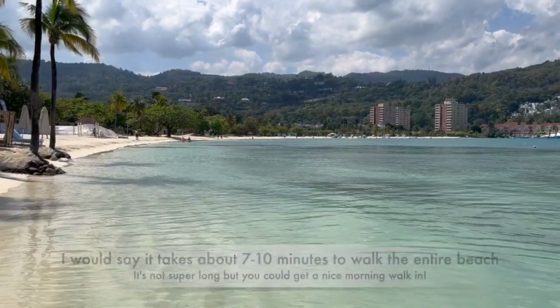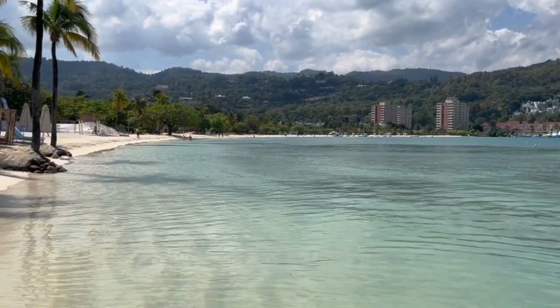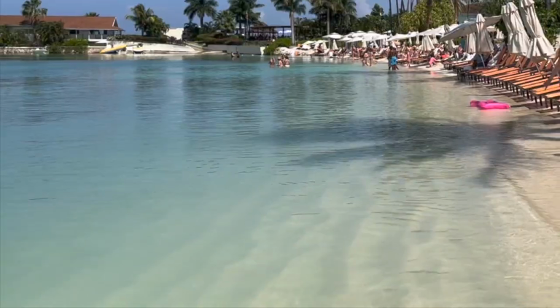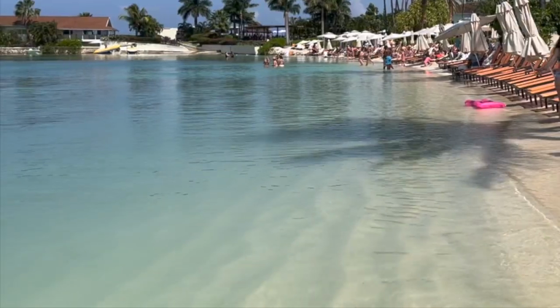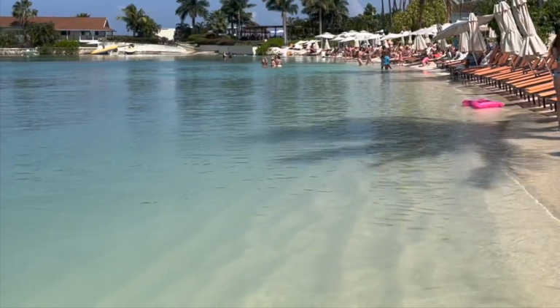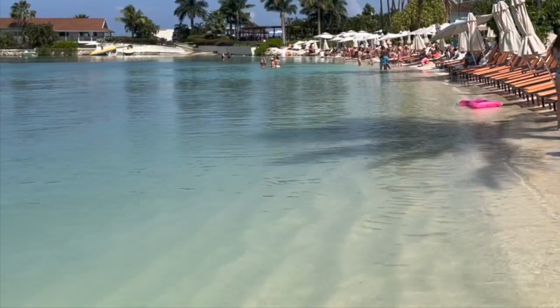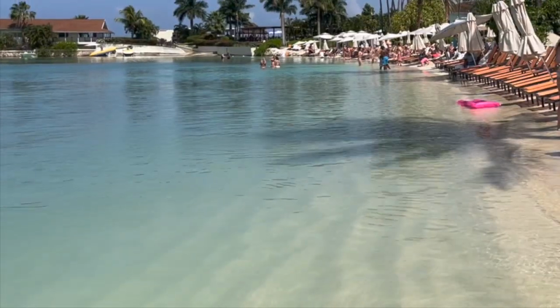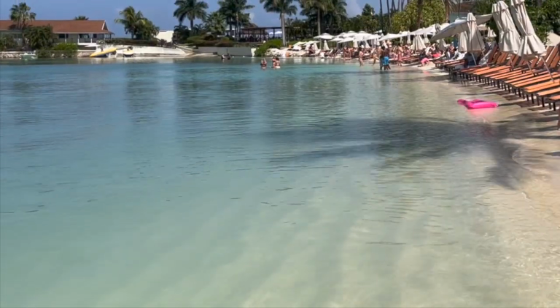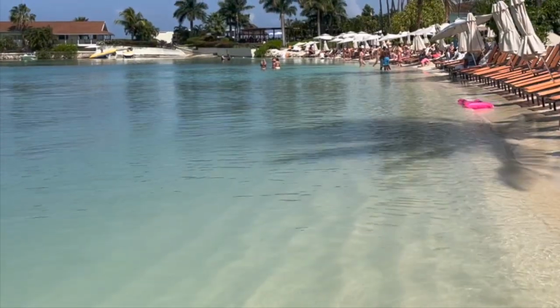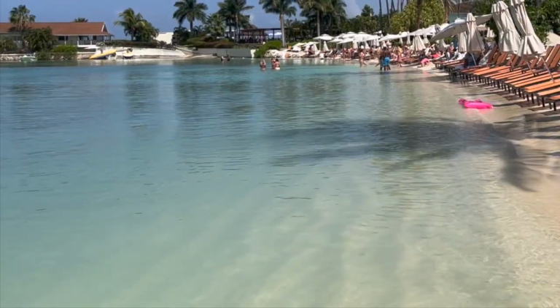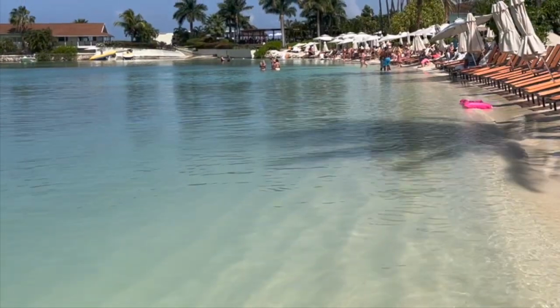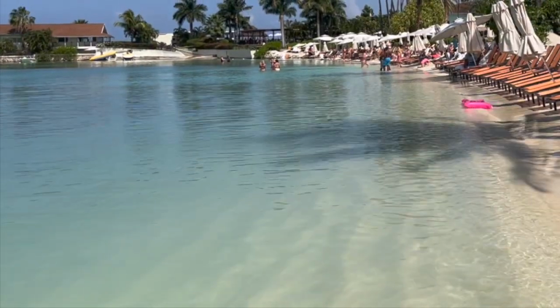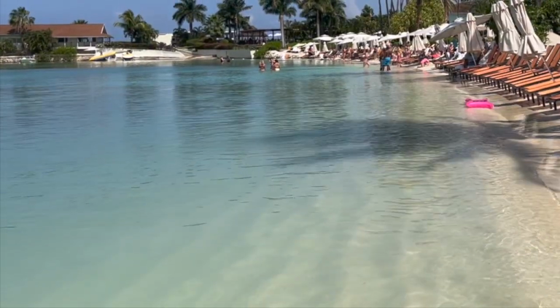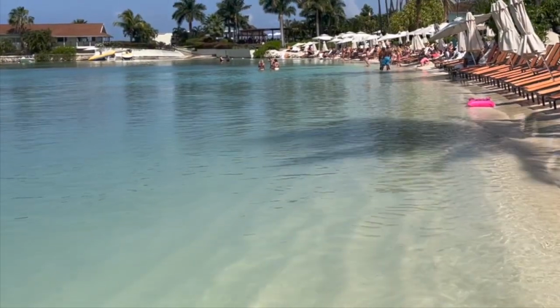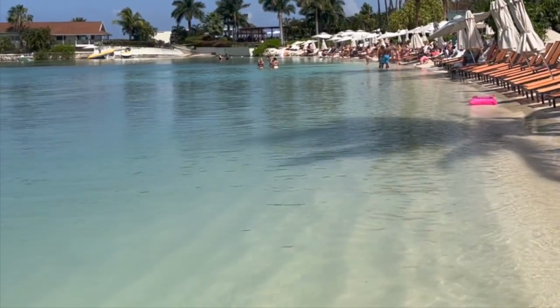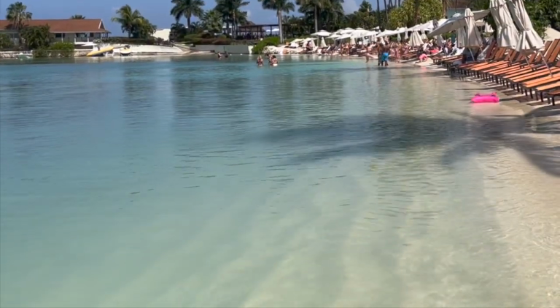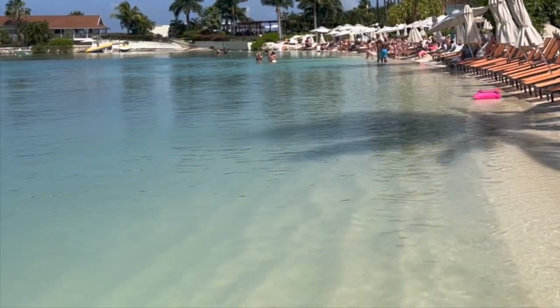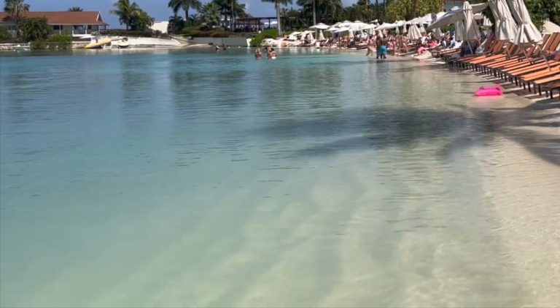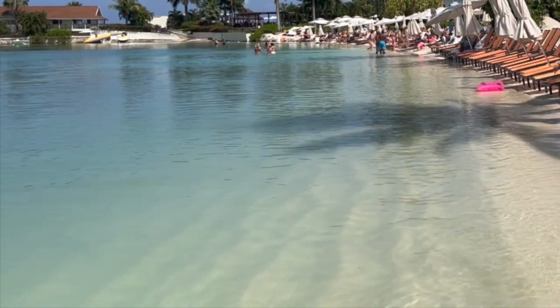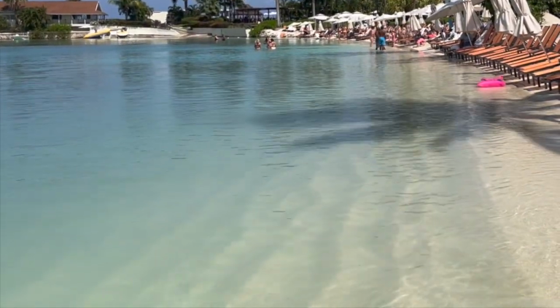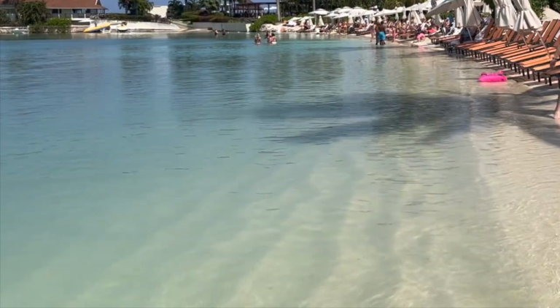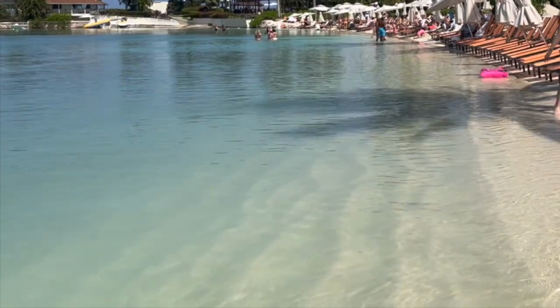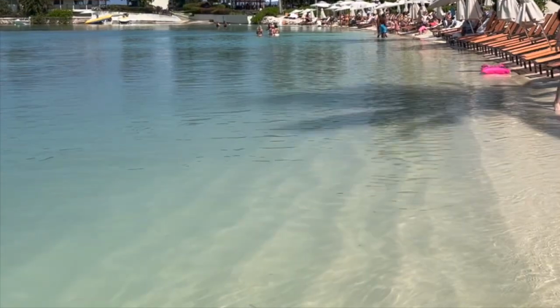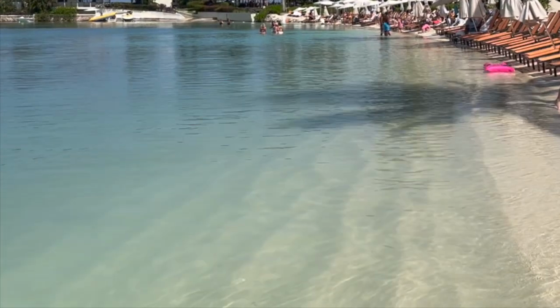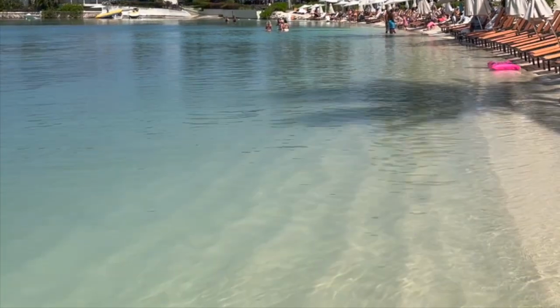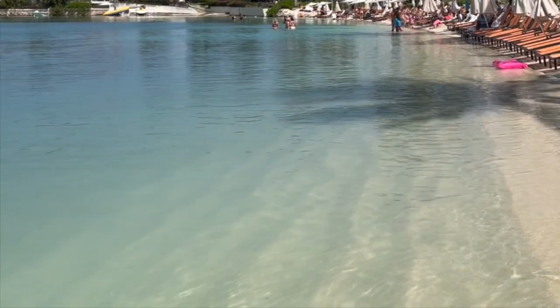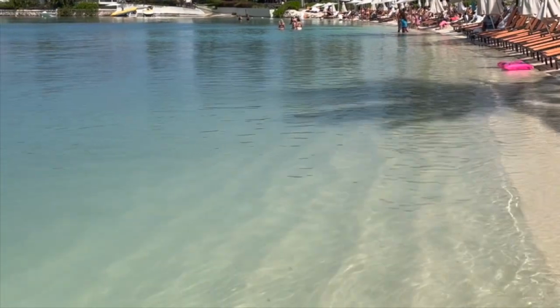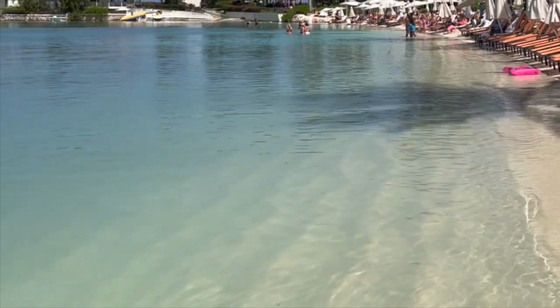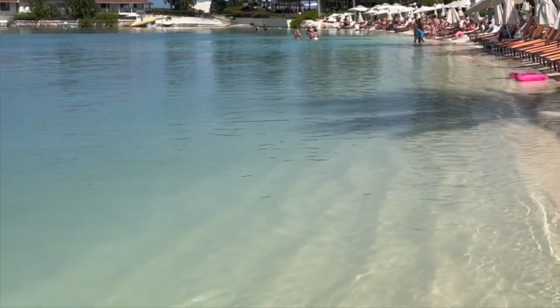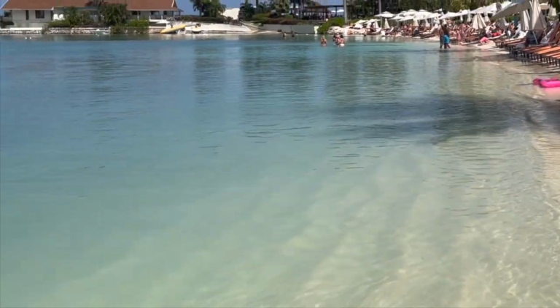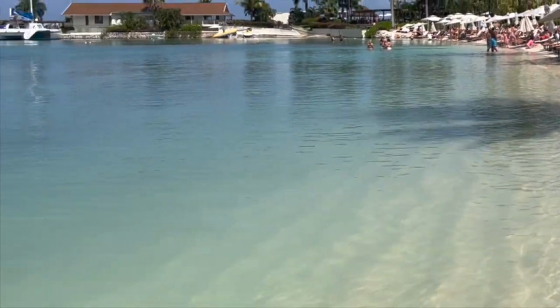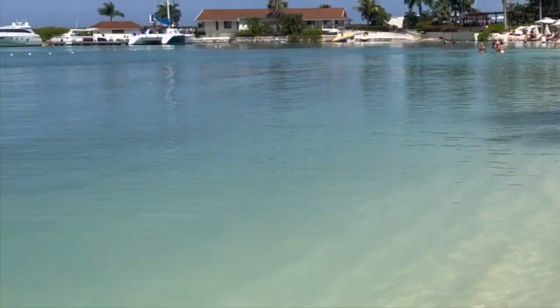The chairs are really close to the water — it's a little tight — but the water is actually way clearer than I thought it would be.